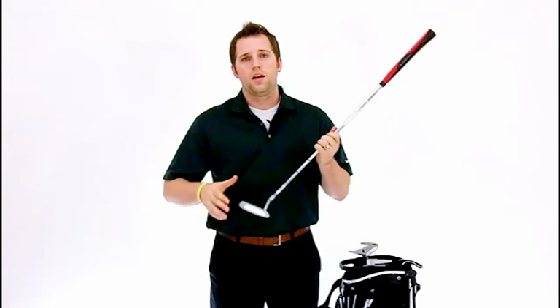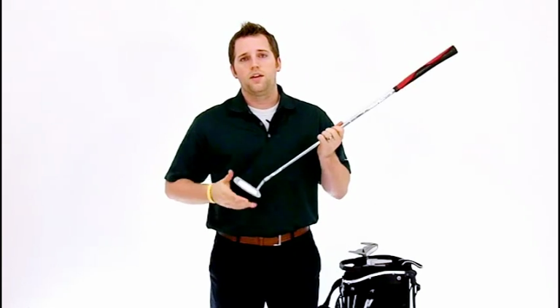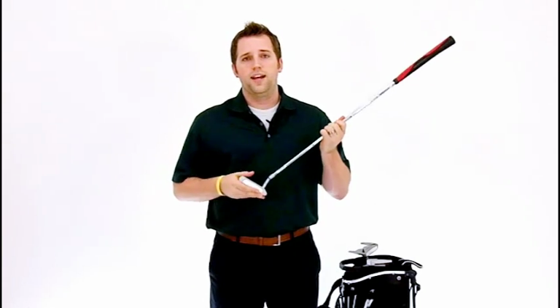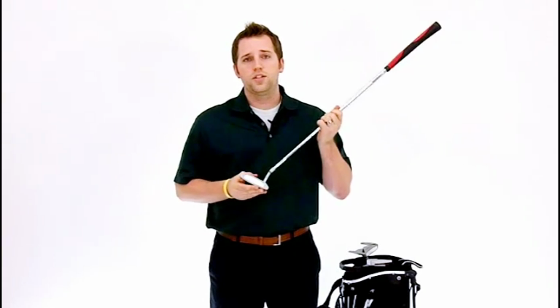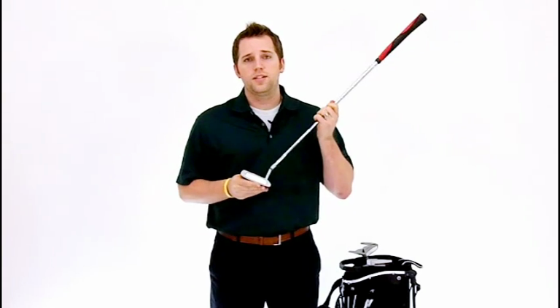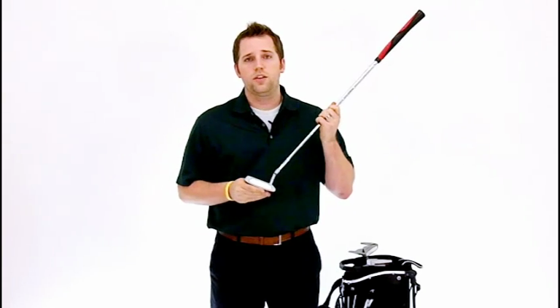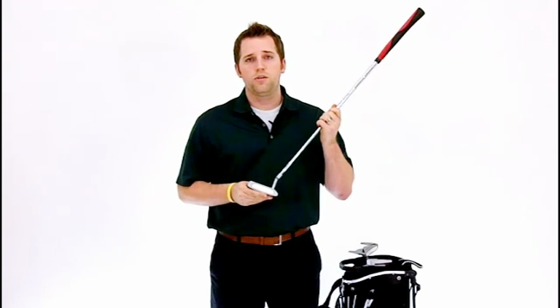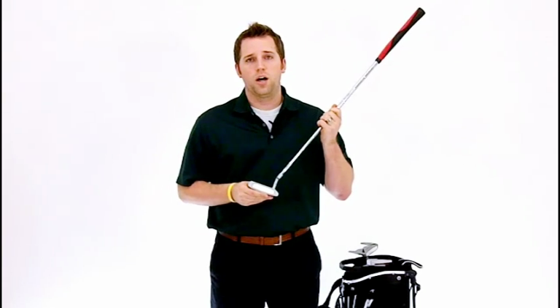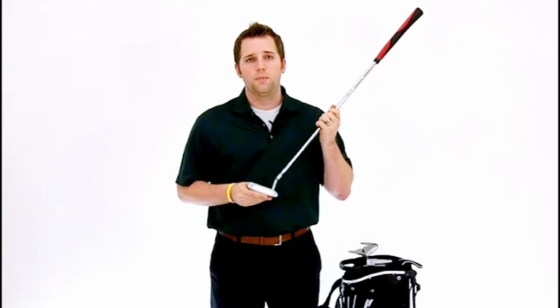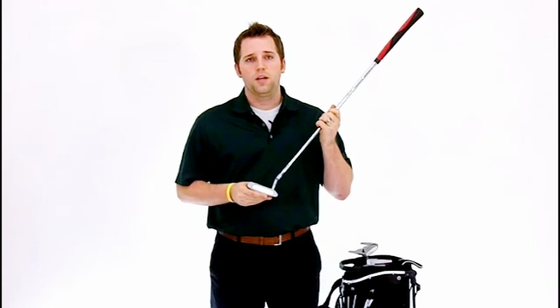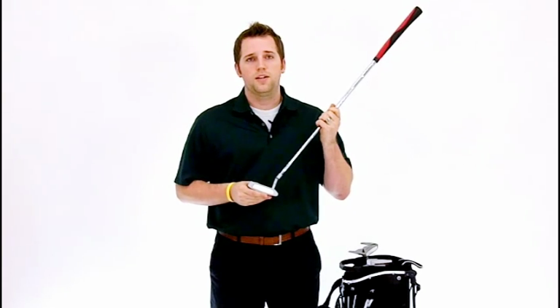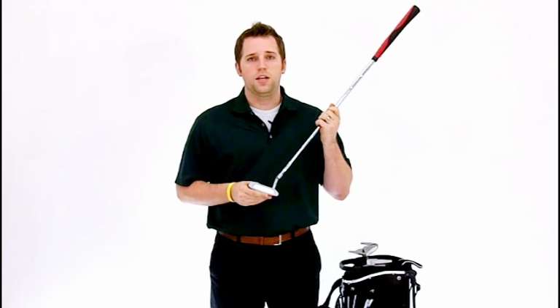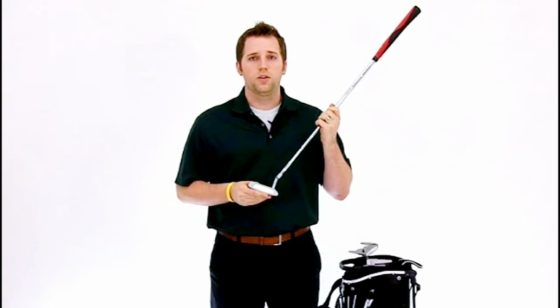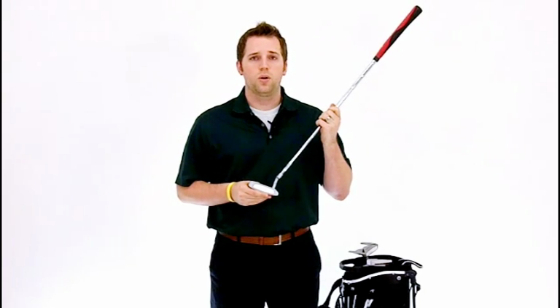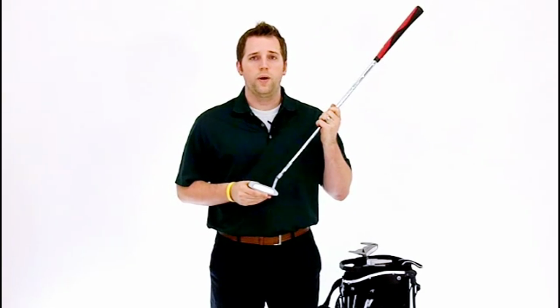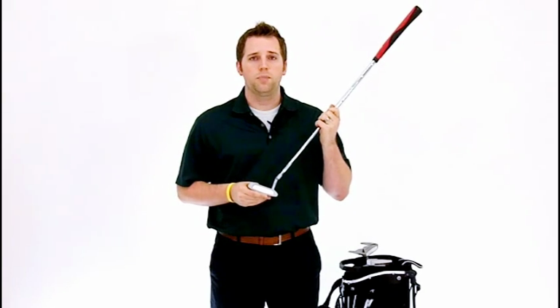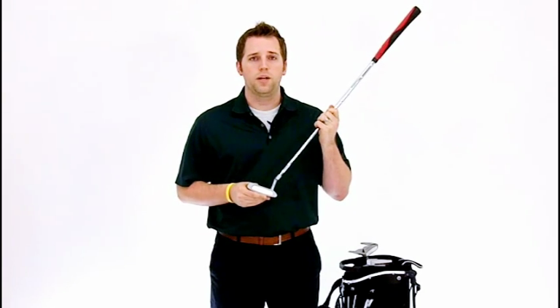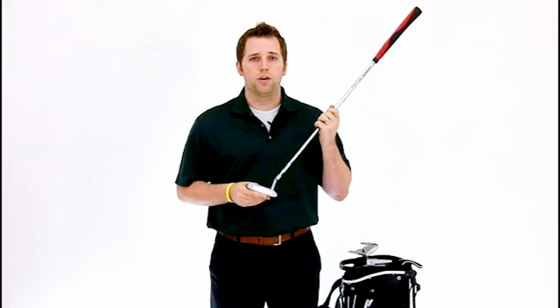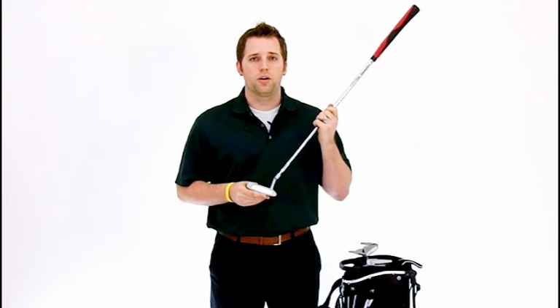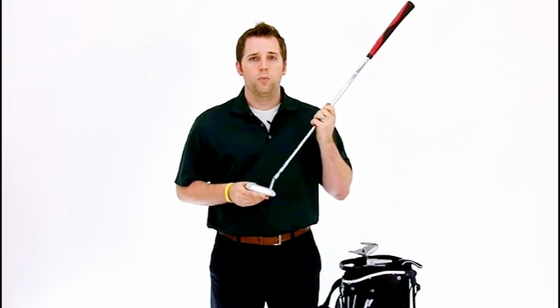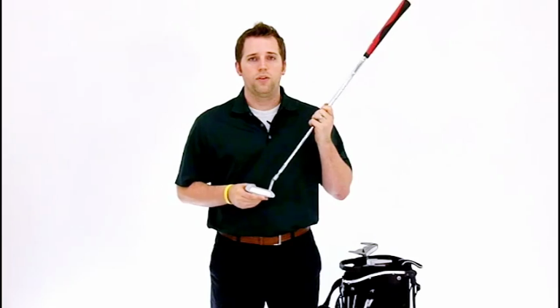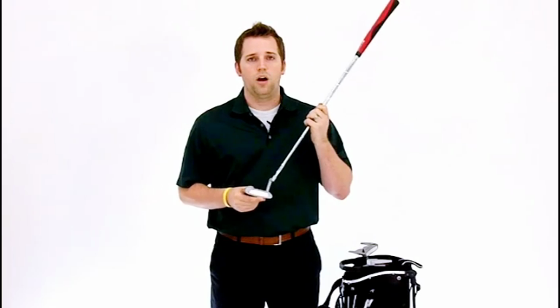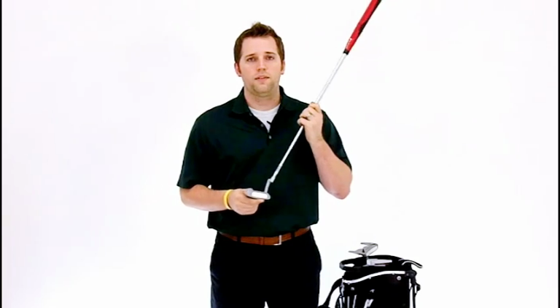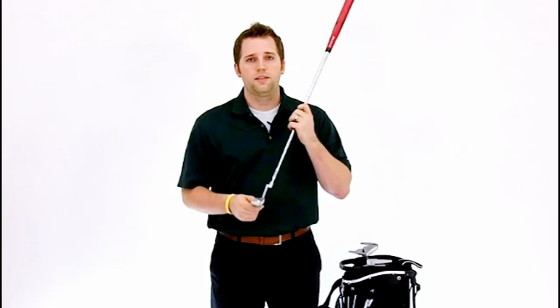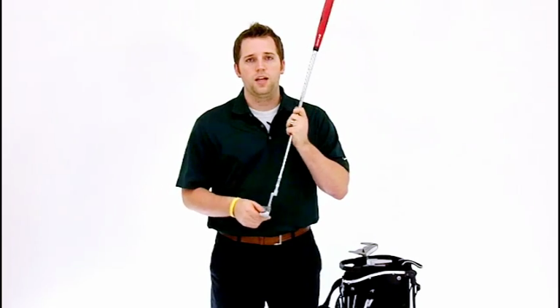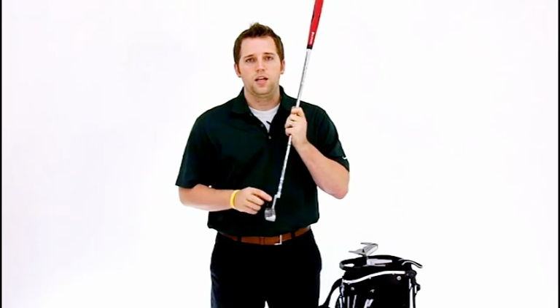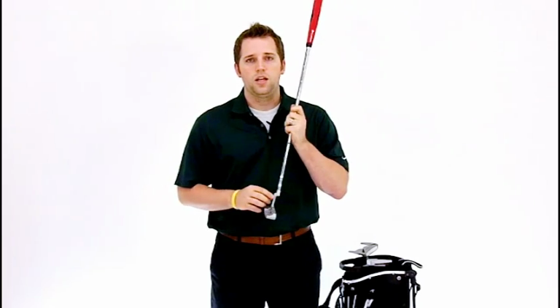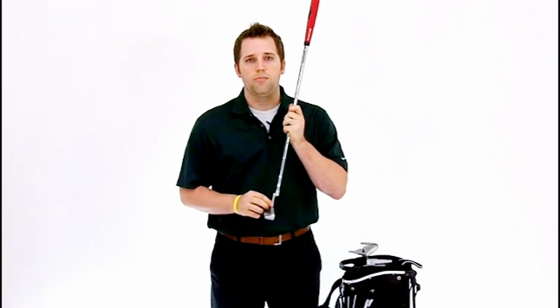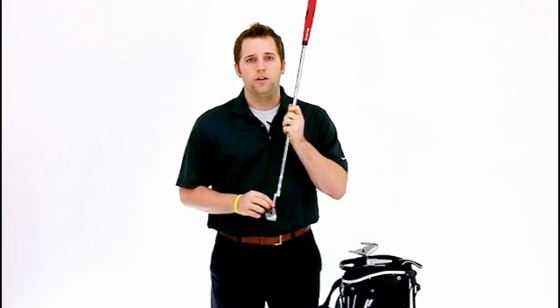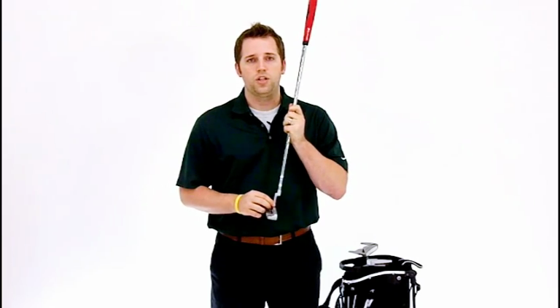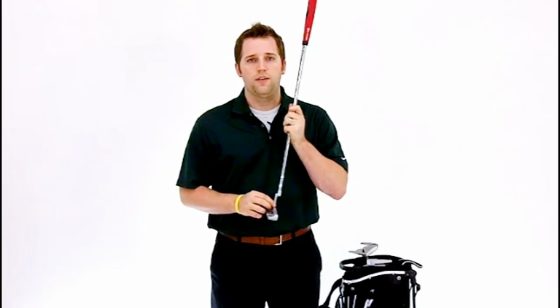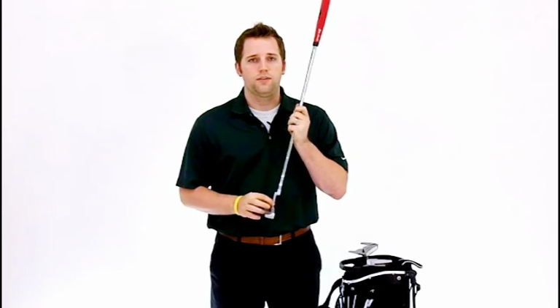The Tangent T3 model is a heel-toe weighted blade putter with an offset heel-mounted shaft.